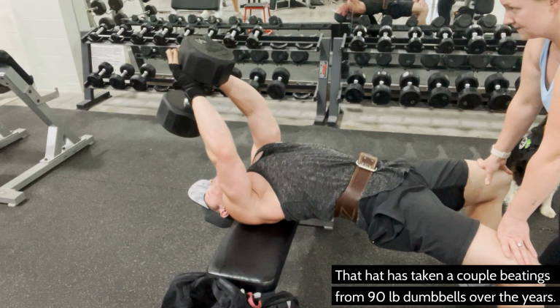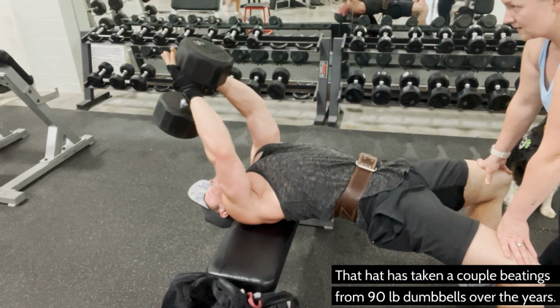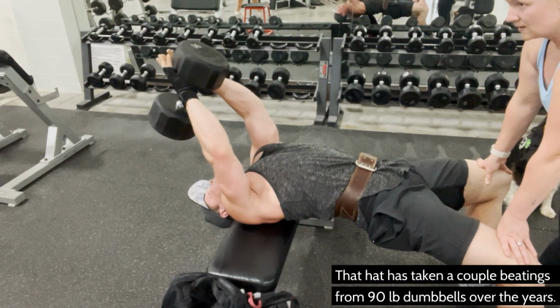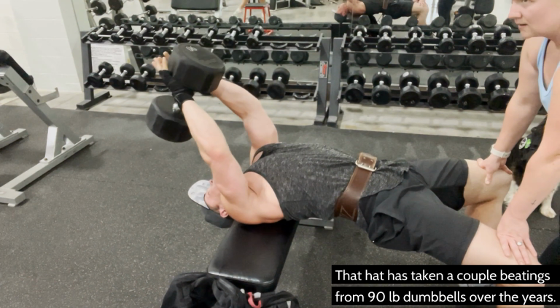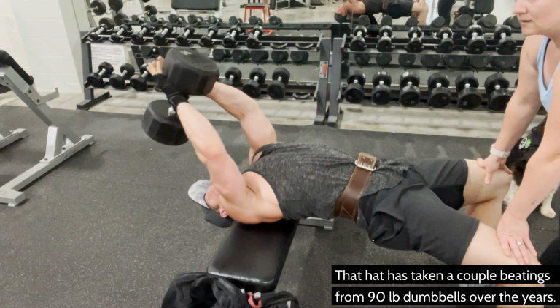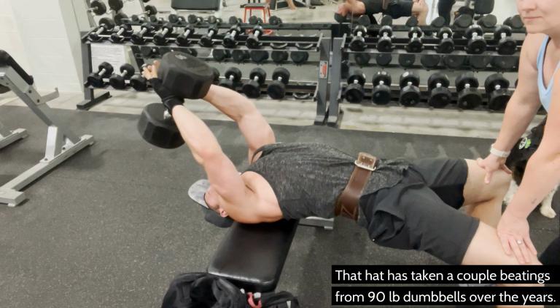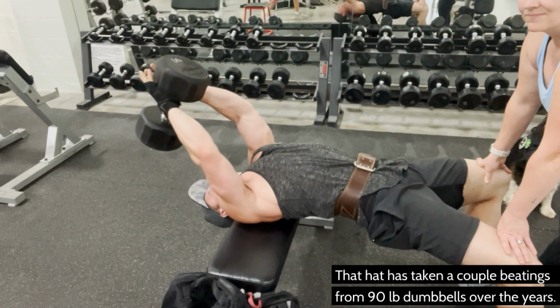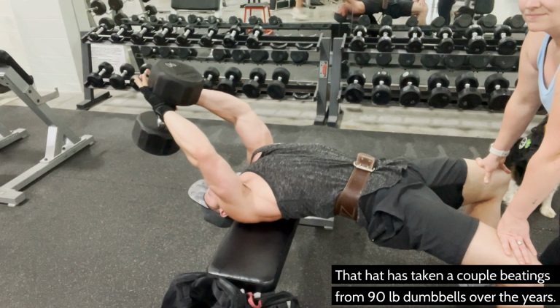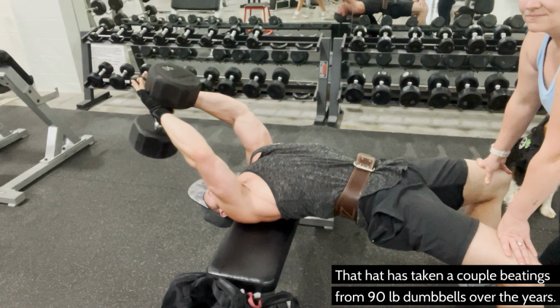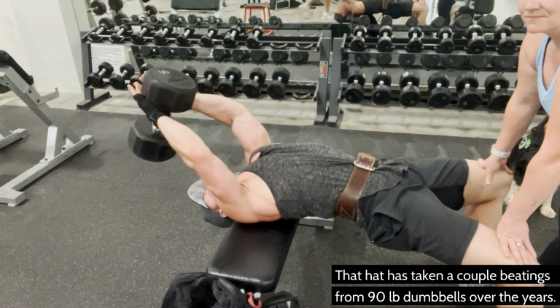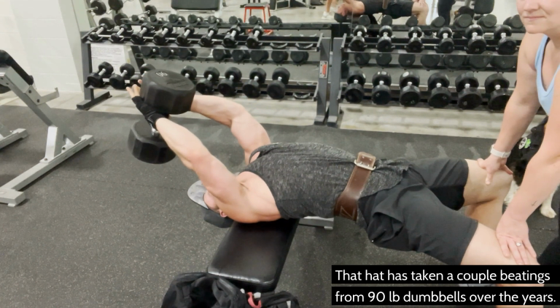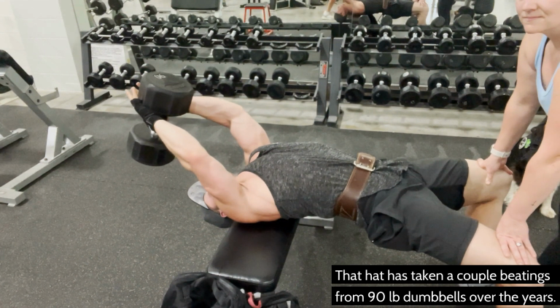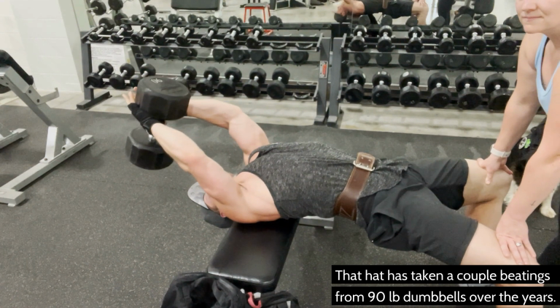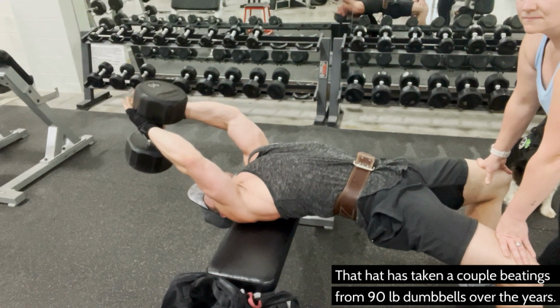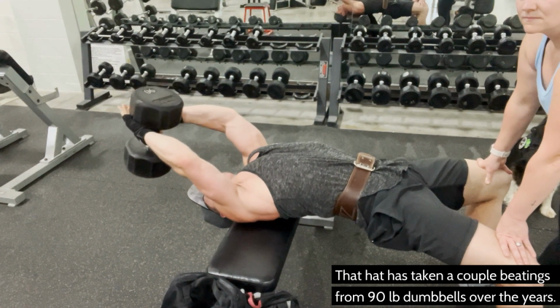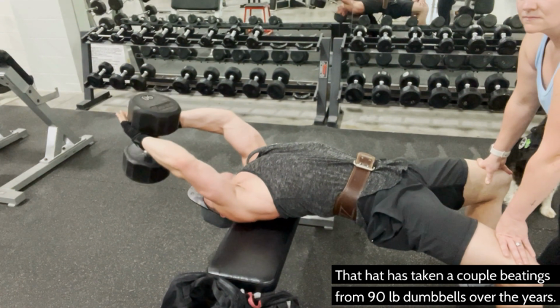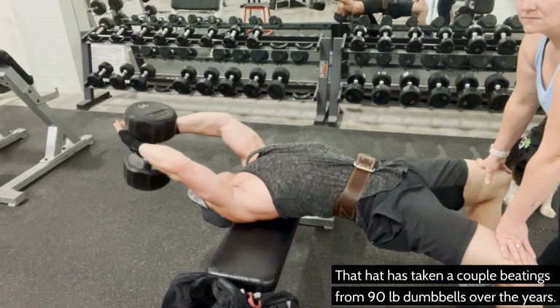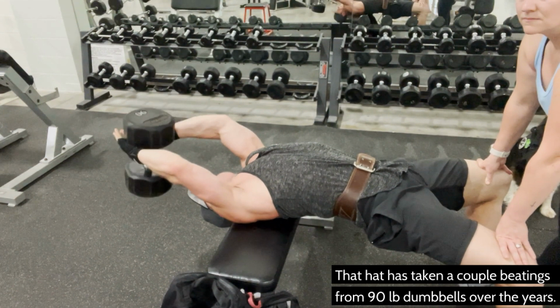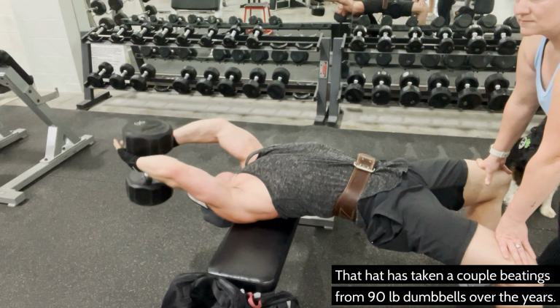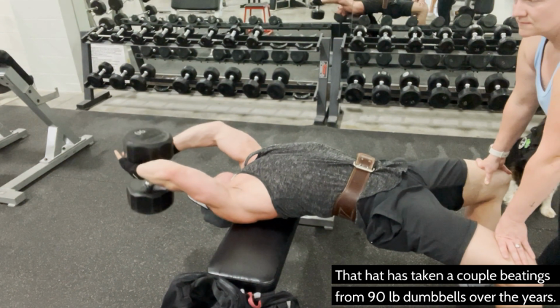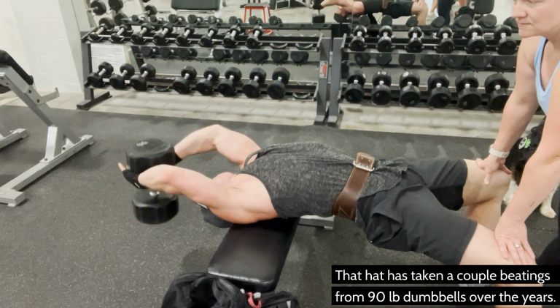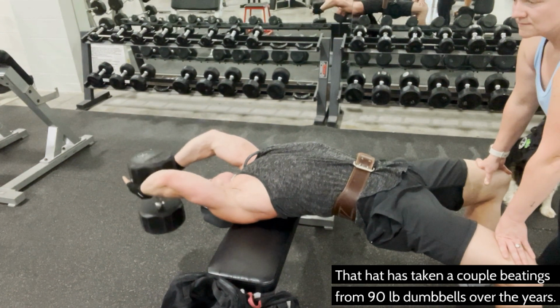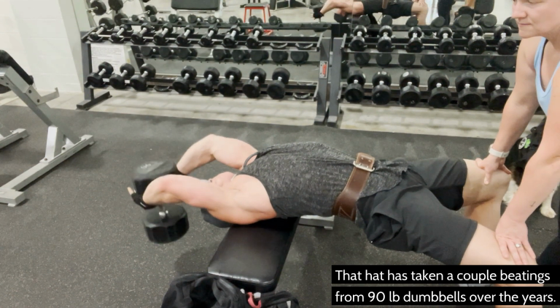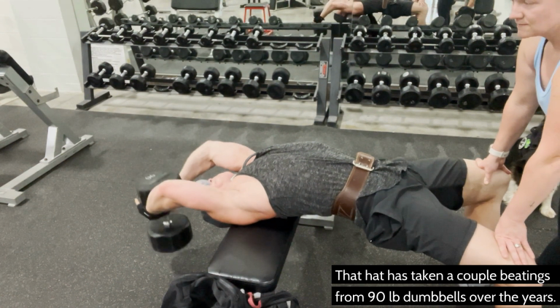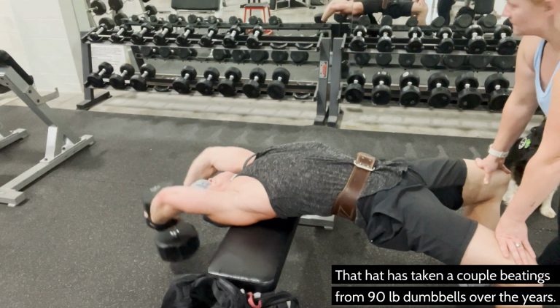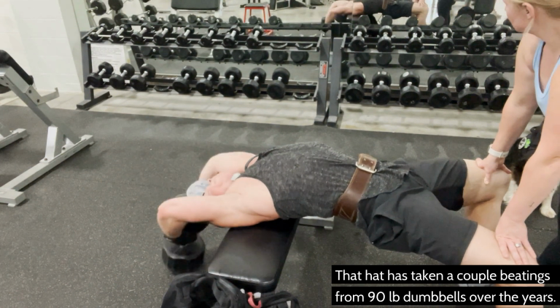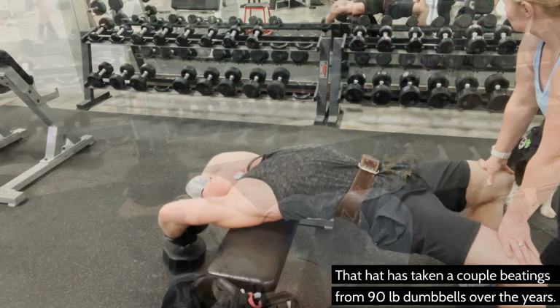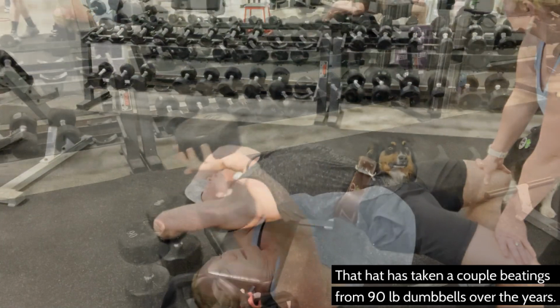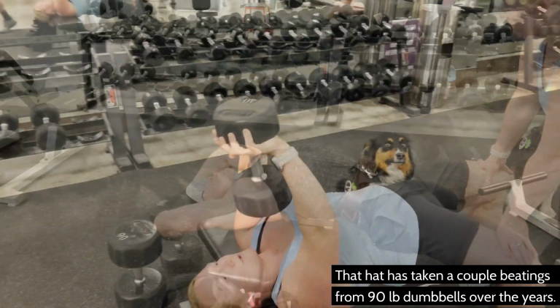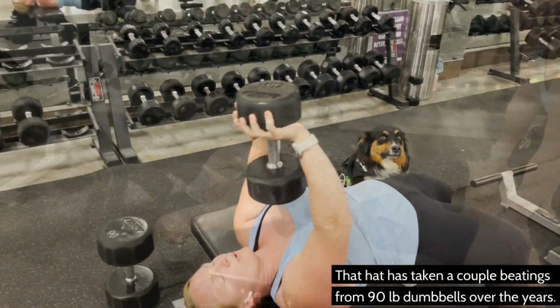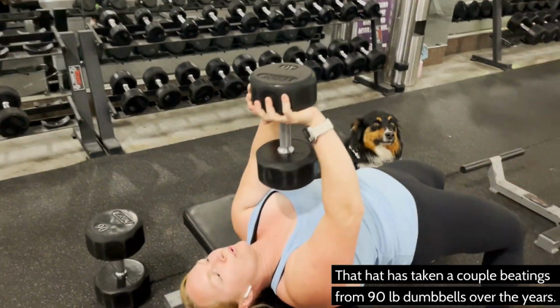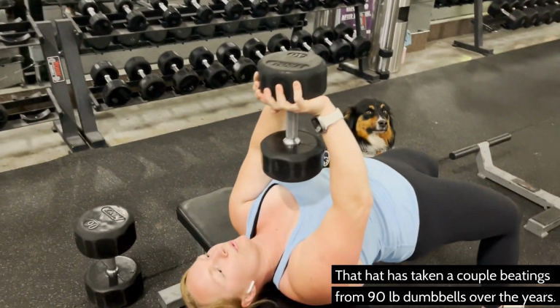Therefore, remind yourself the set is not over until you lower the dumbbell to the floor. Be sure to end after the eccentric rep and not with the dumbbell over your head — this is first and foremost for safety, and if you end by pulling the weight up, you did not truly train to failure. Then you can leave knowing you left it all in the gym.